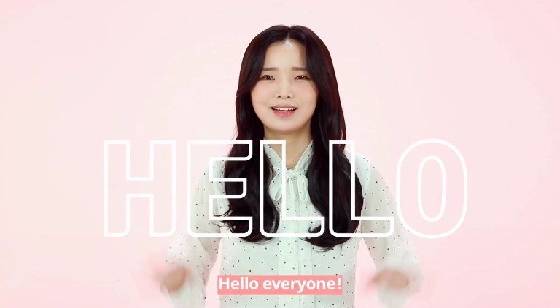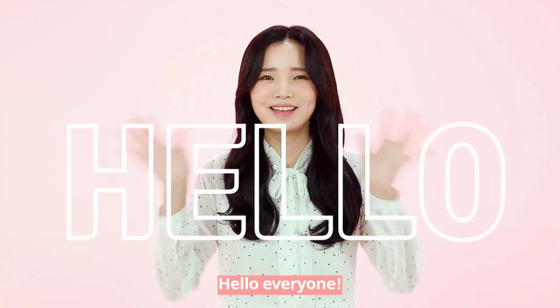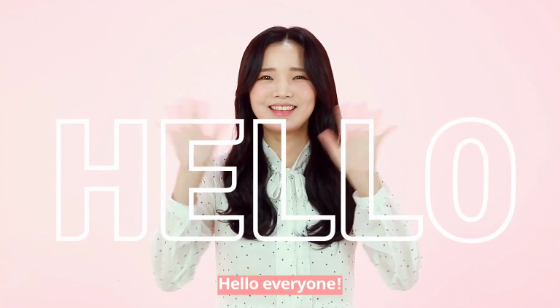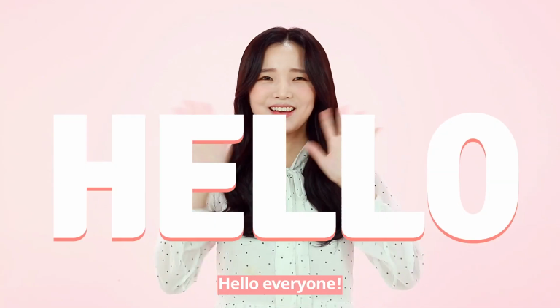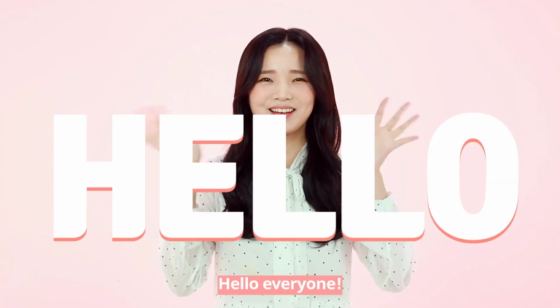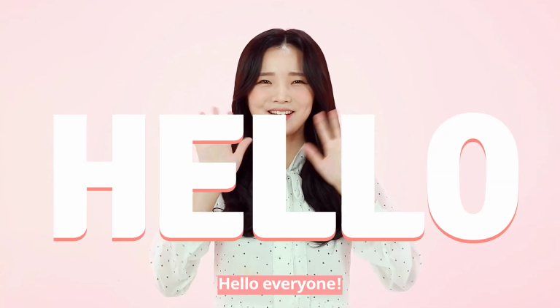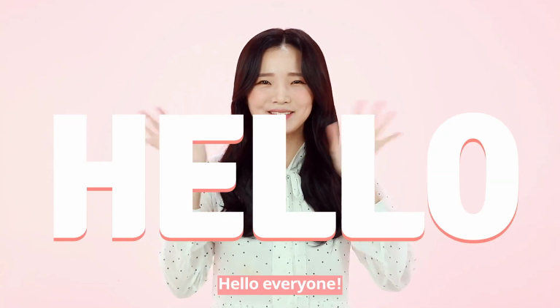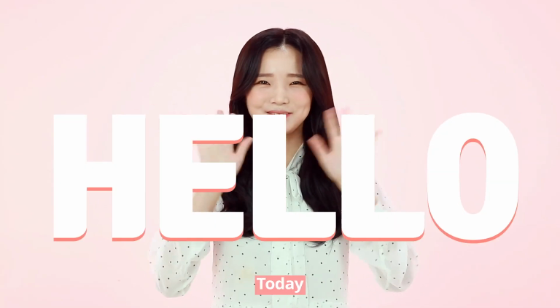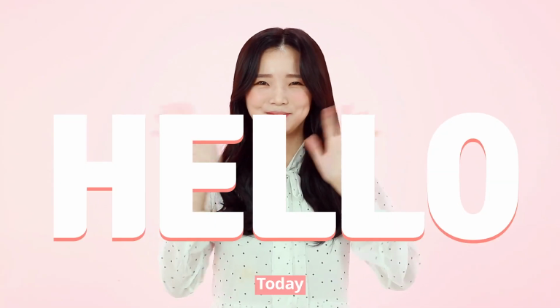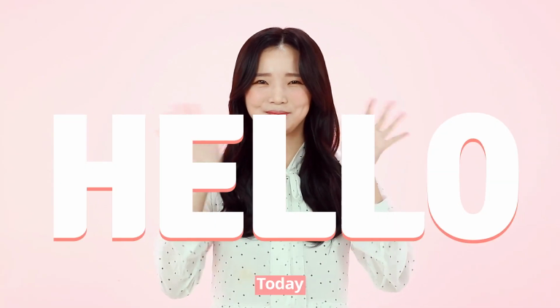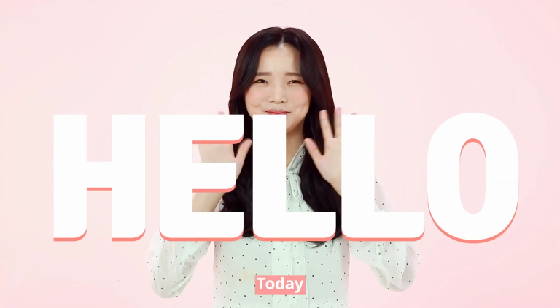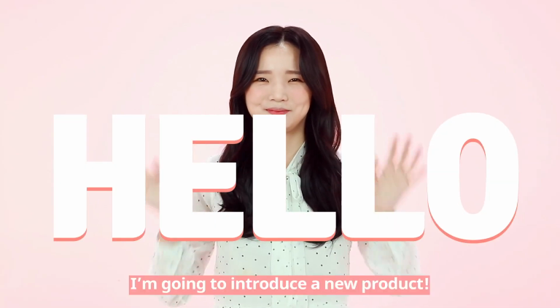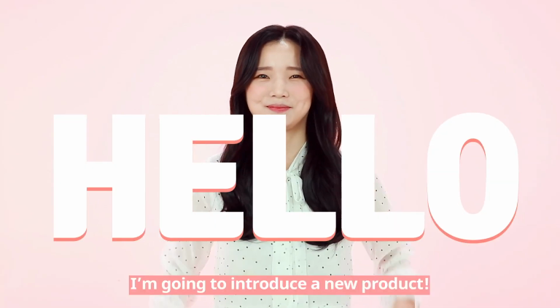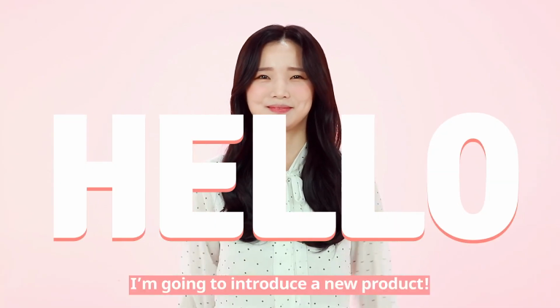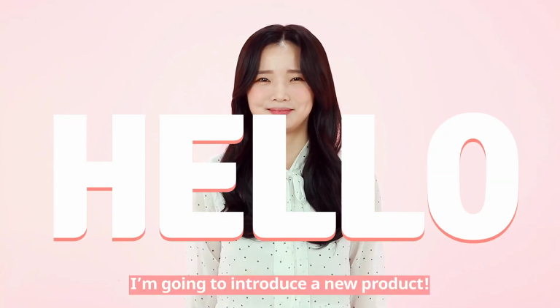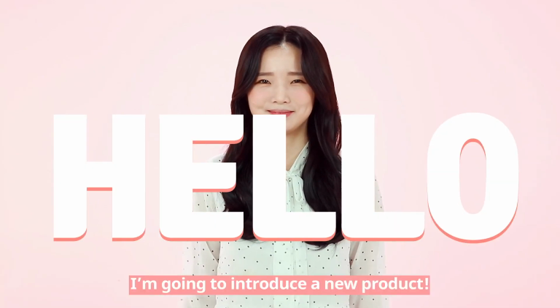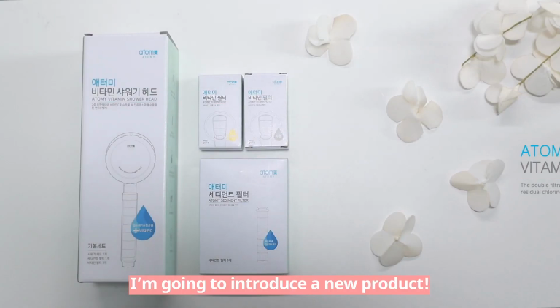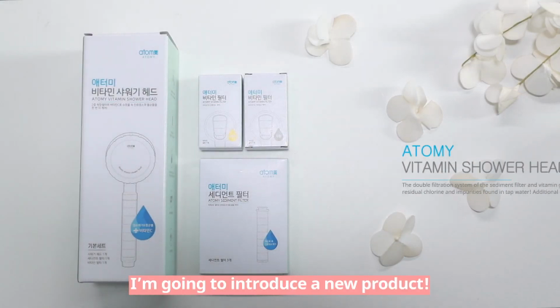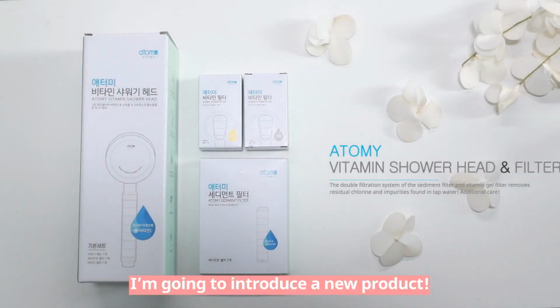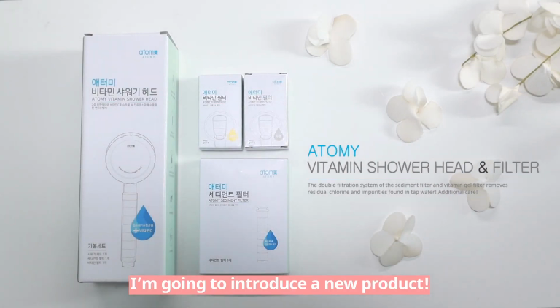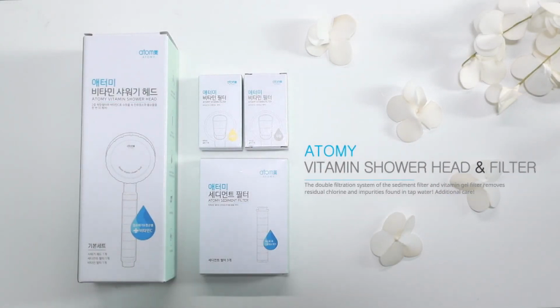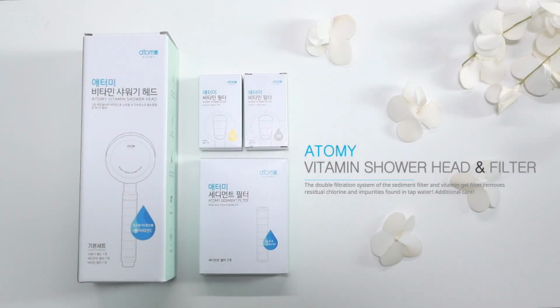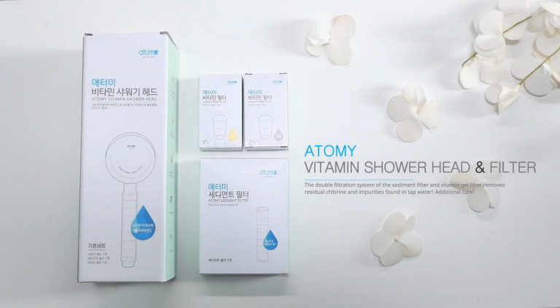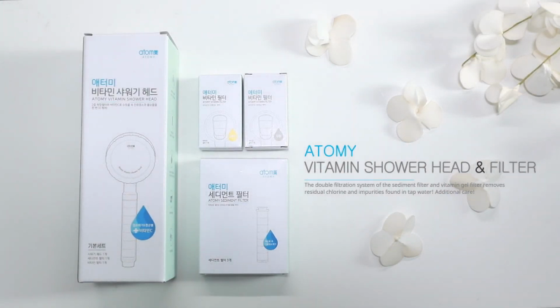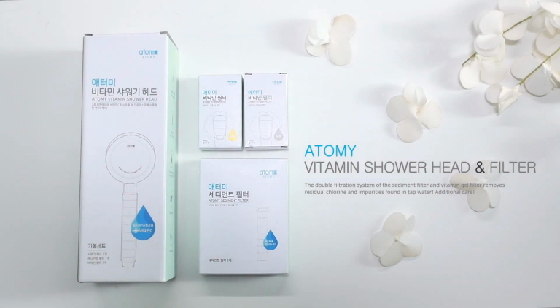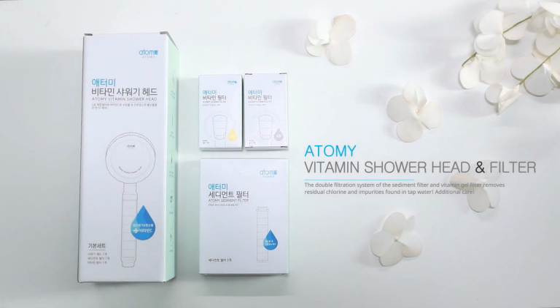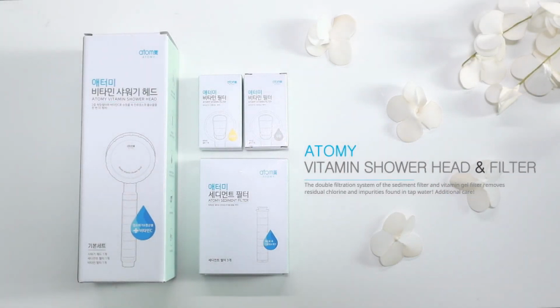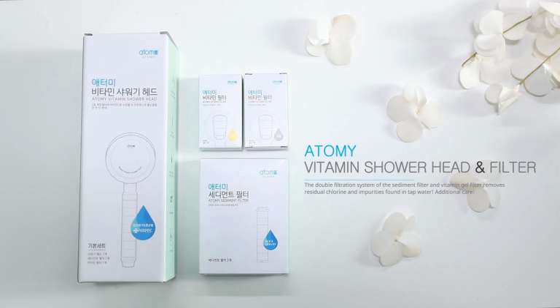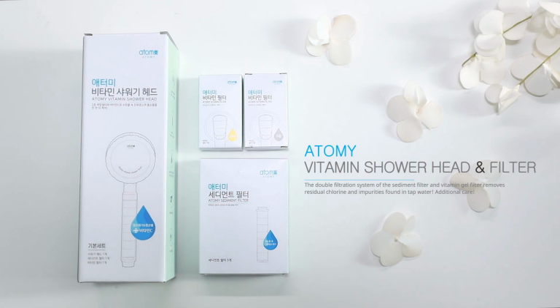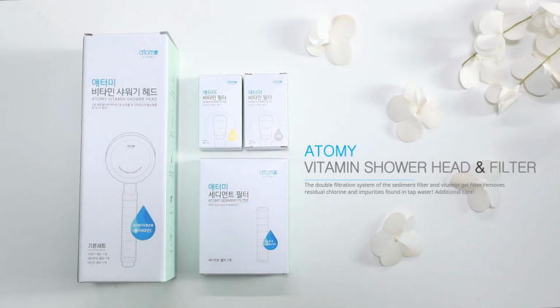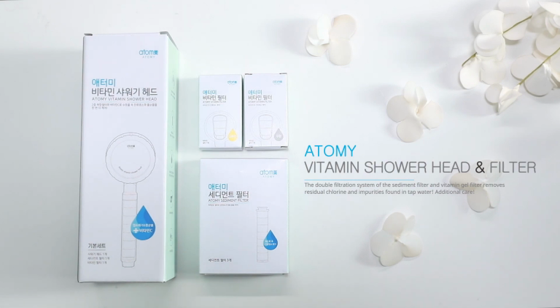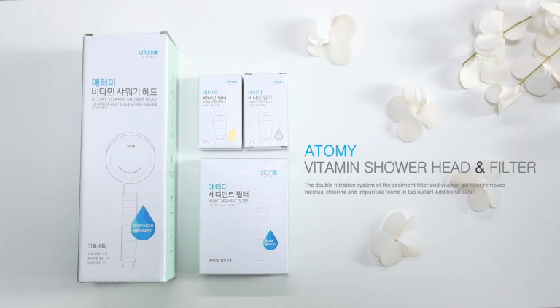Hello! Today I'm going to introduce a new product: the Atomy Vitamin Shower Head & Filter.